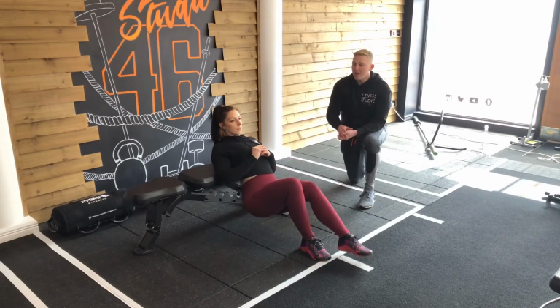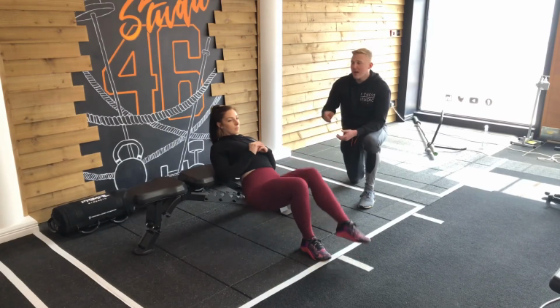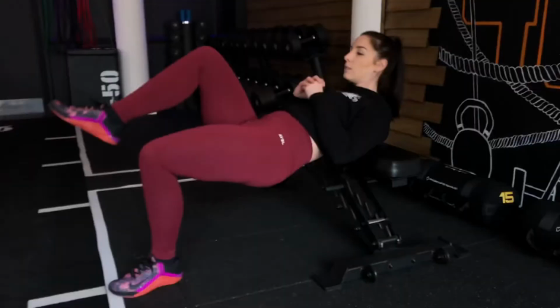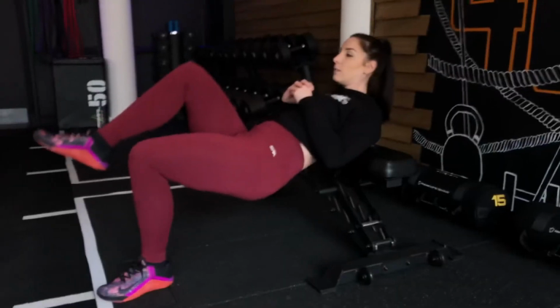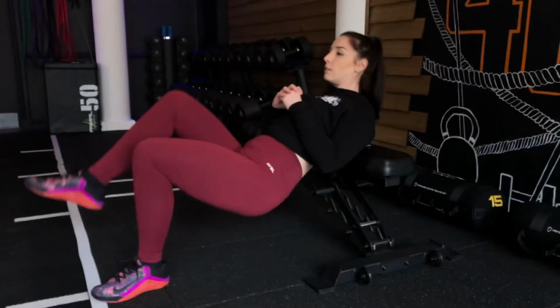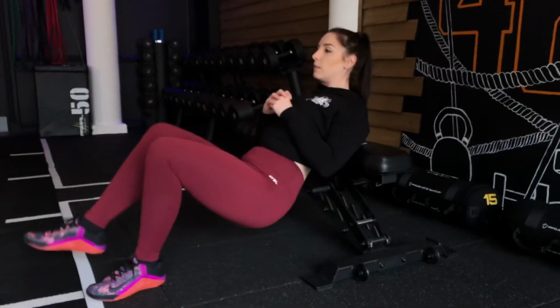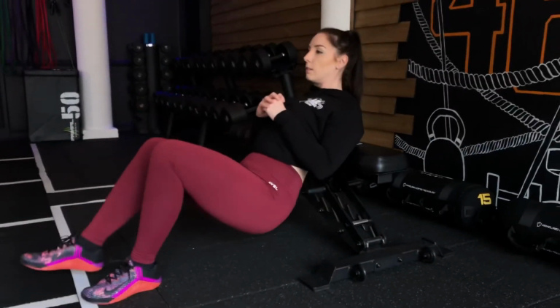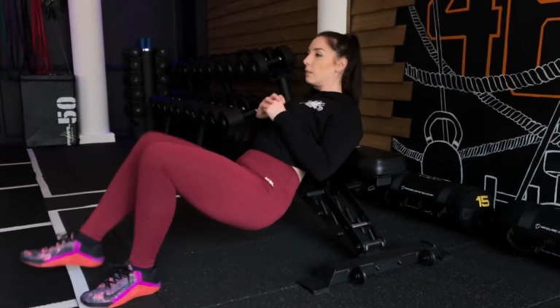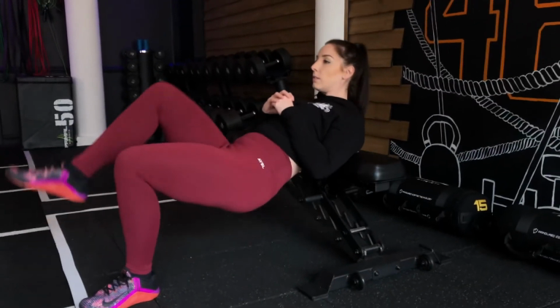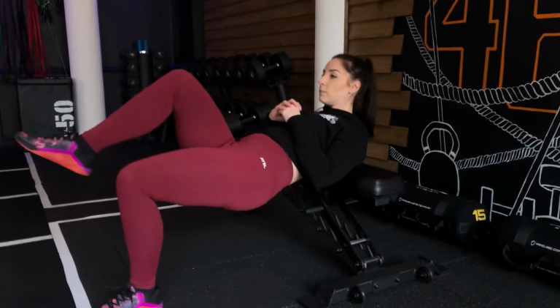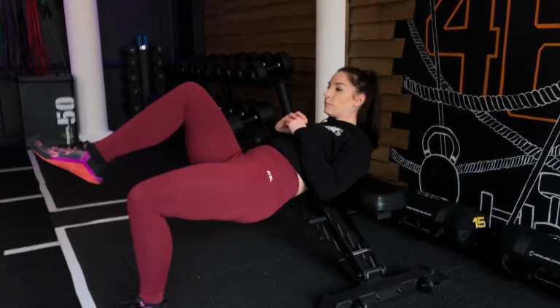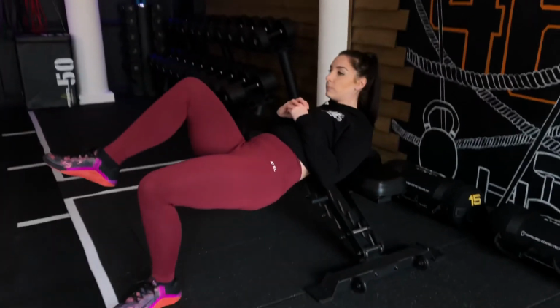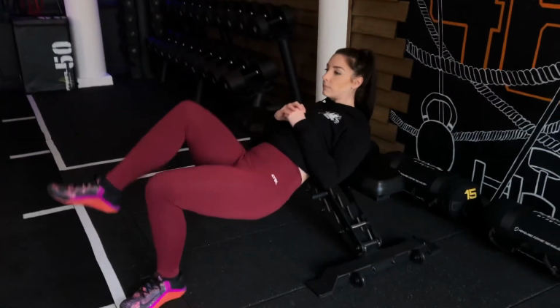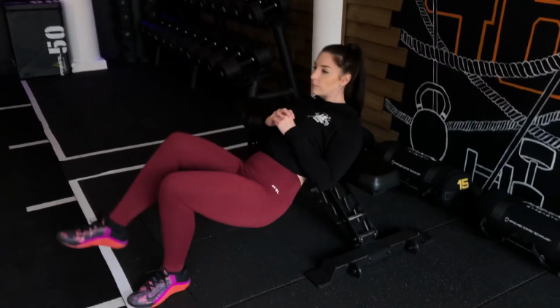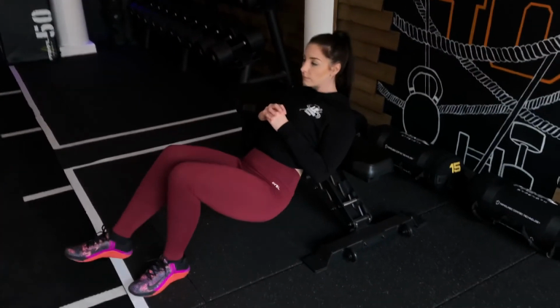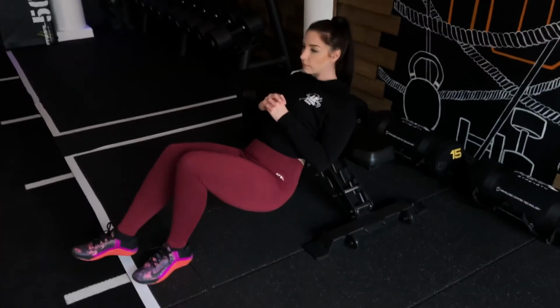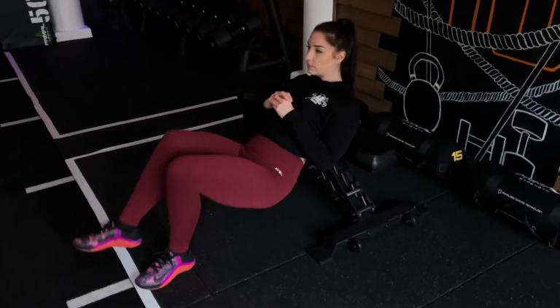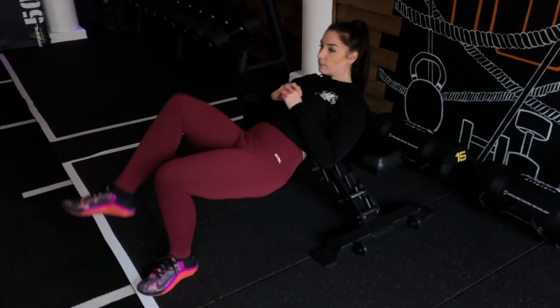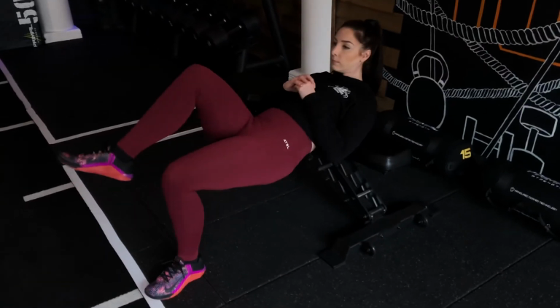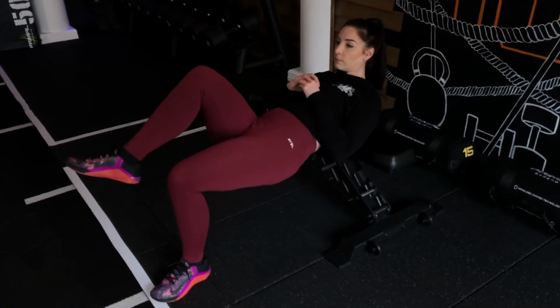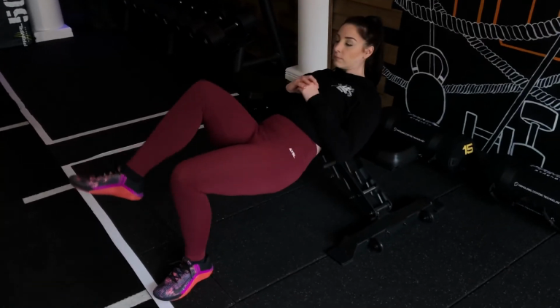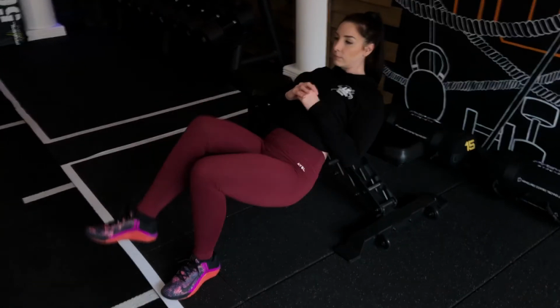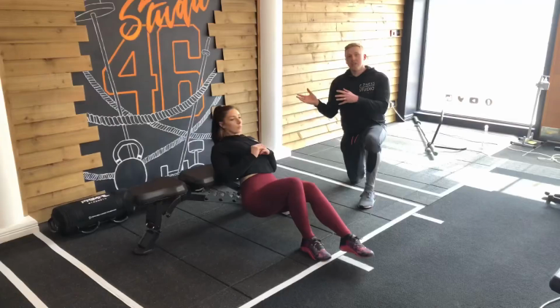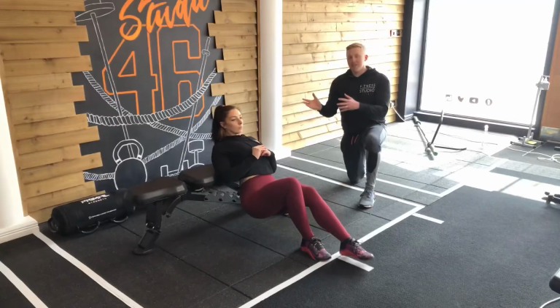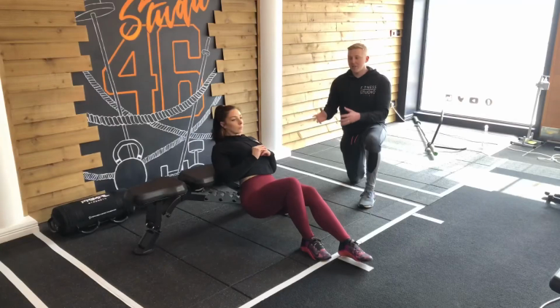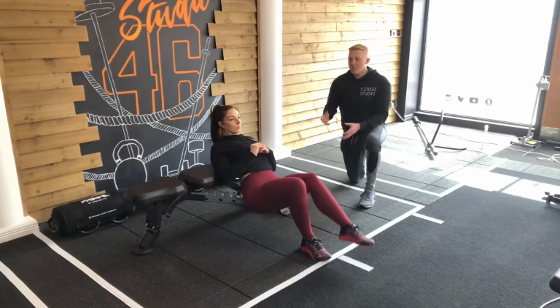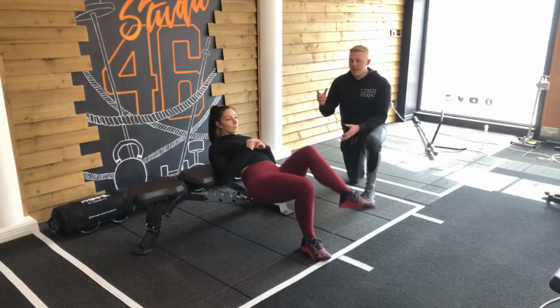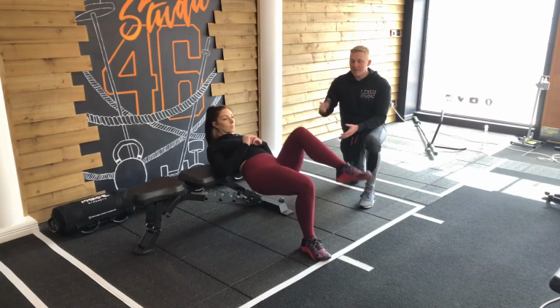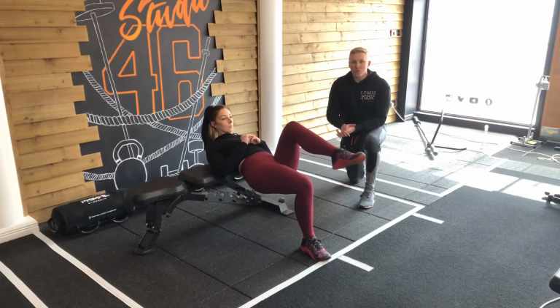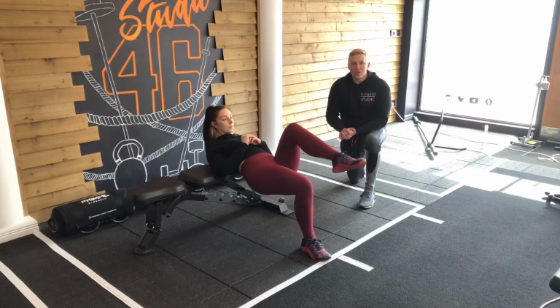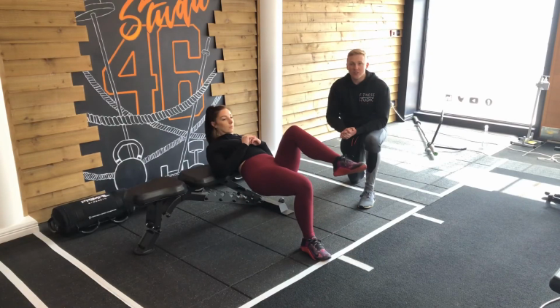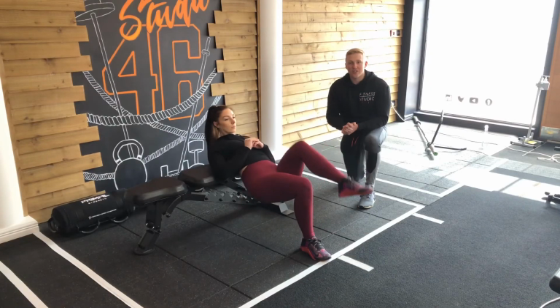As you can see, she's got her eyes looking straight ahead and her chin tucked. We want to make sure that we're not arching over the bench, but keeping it all nice and tight.